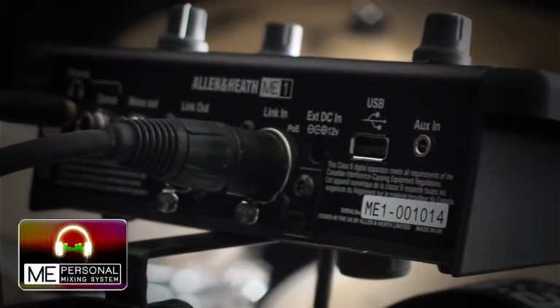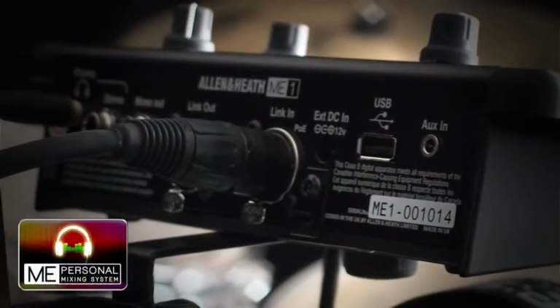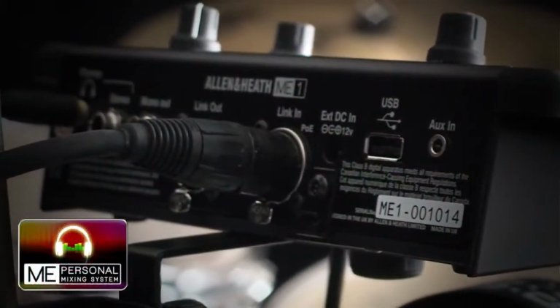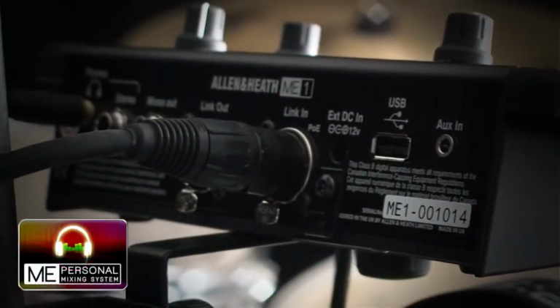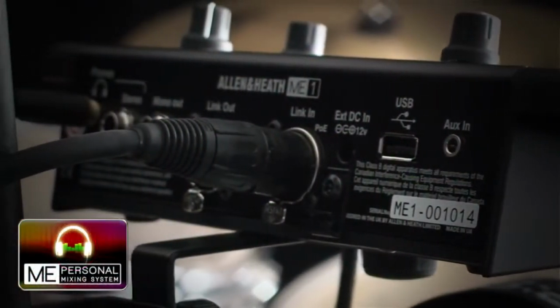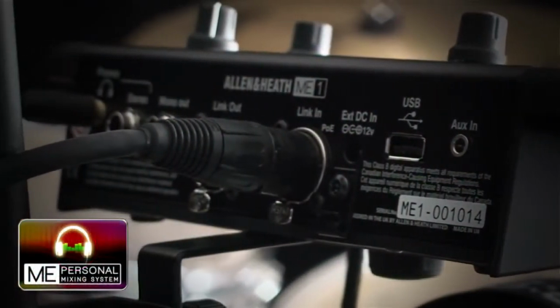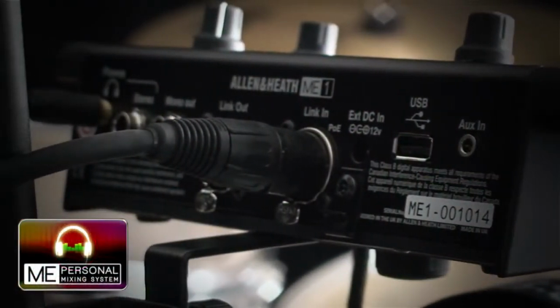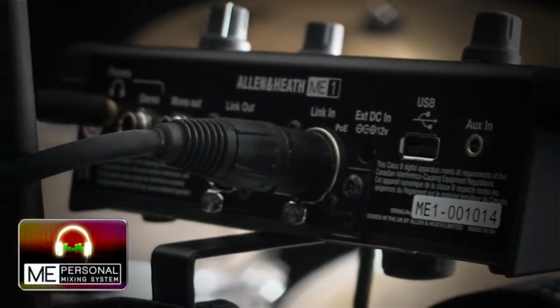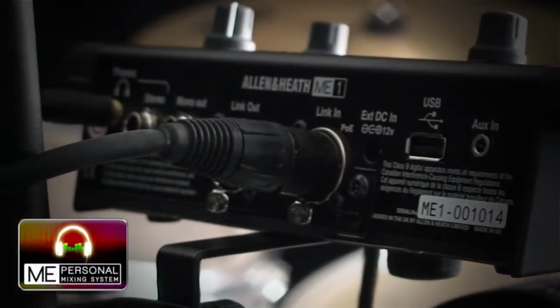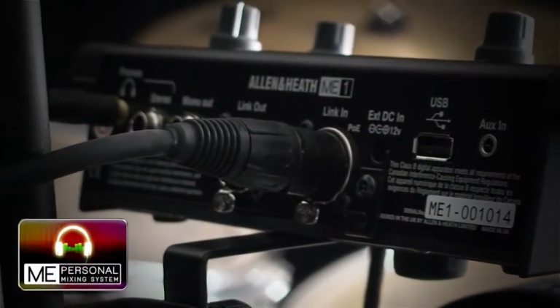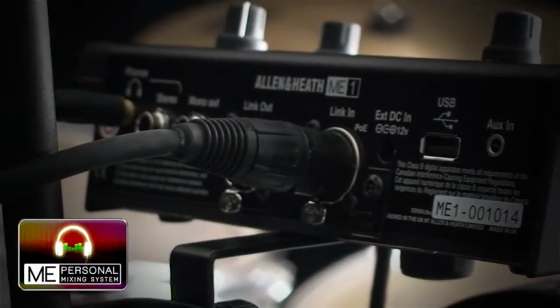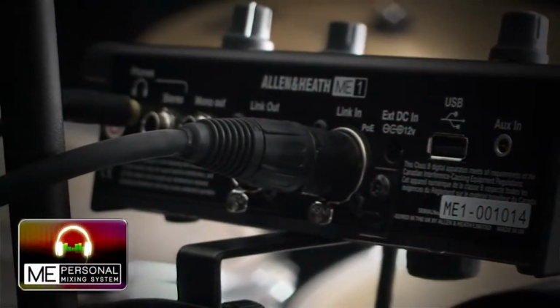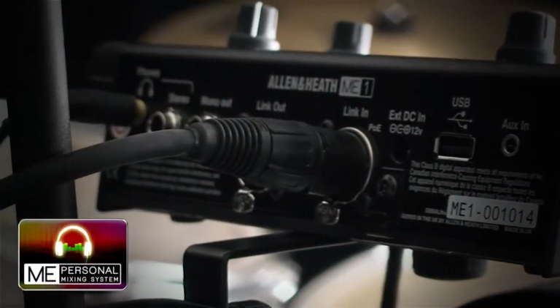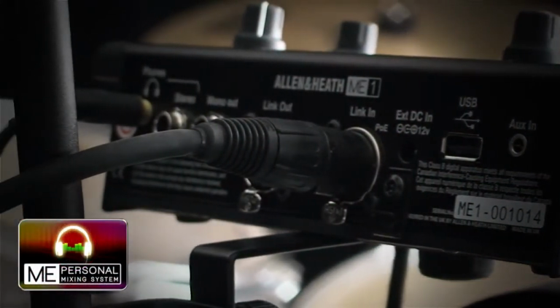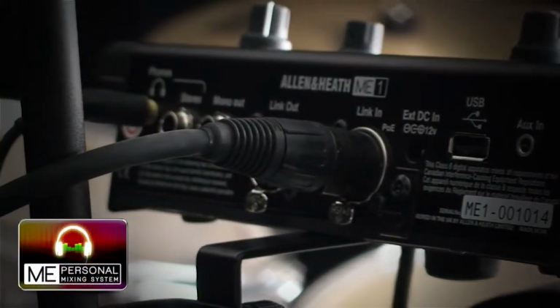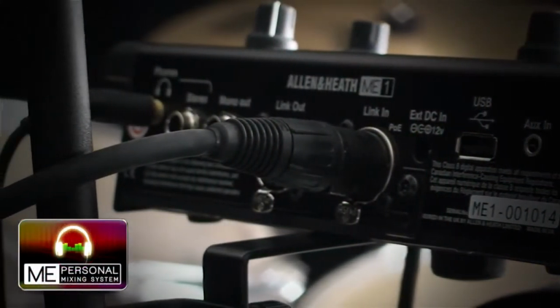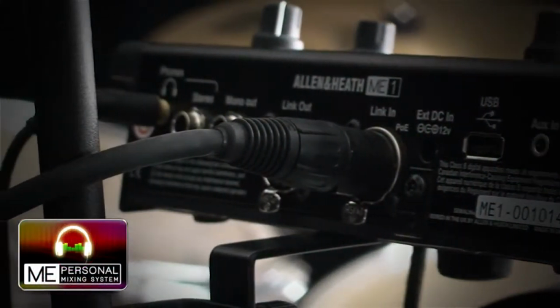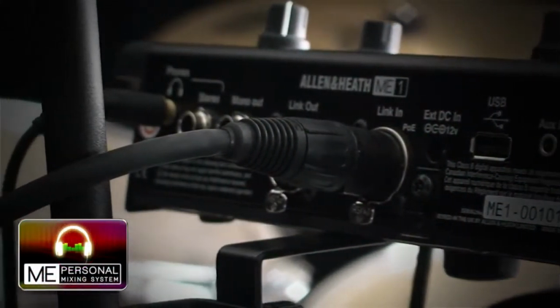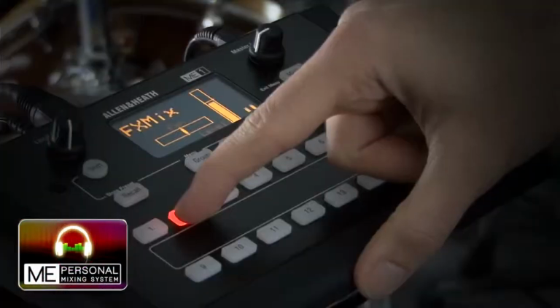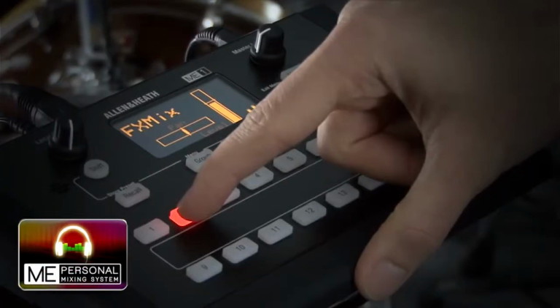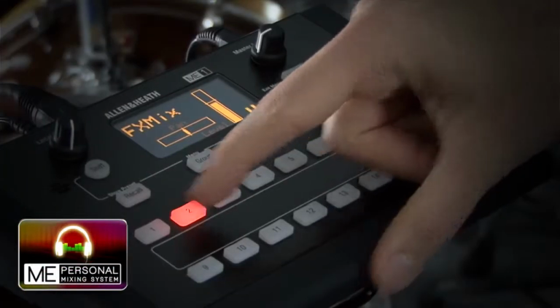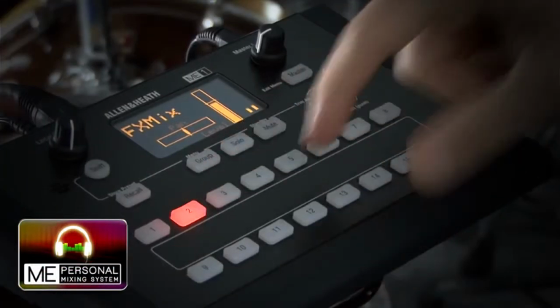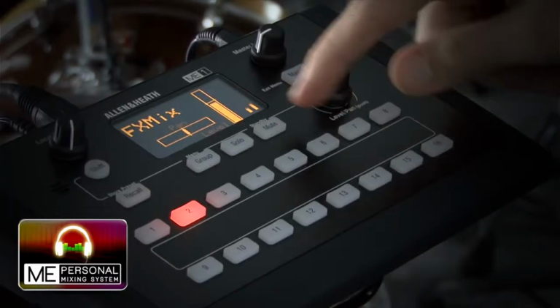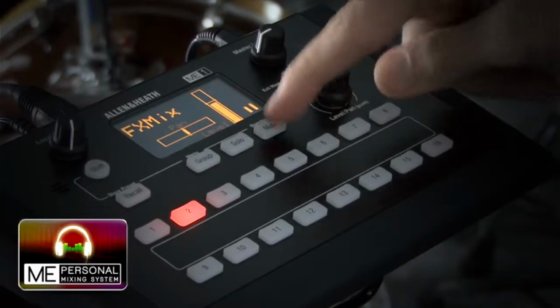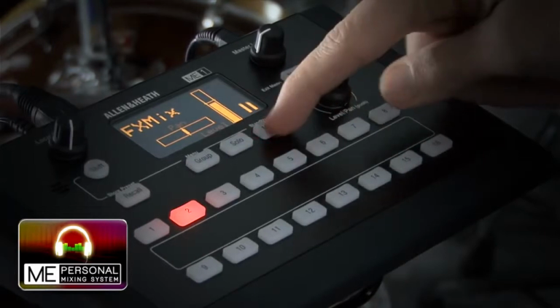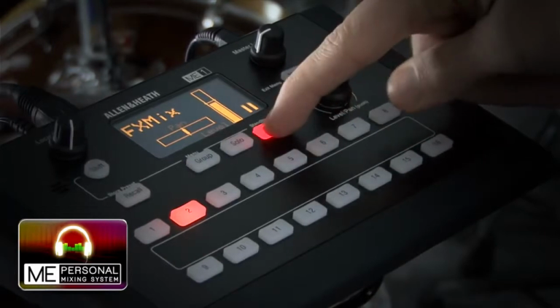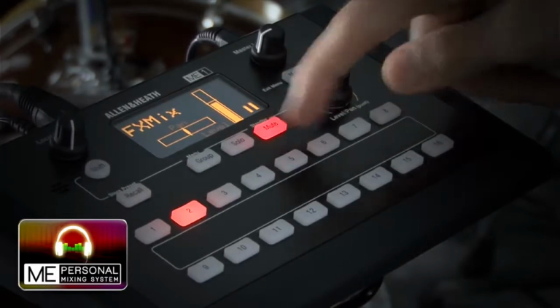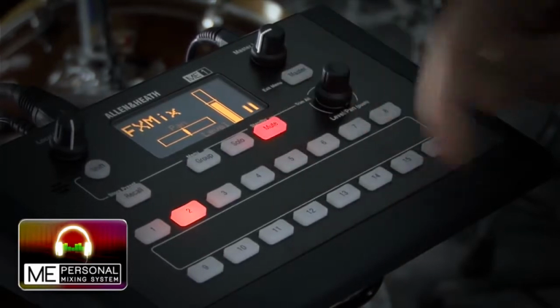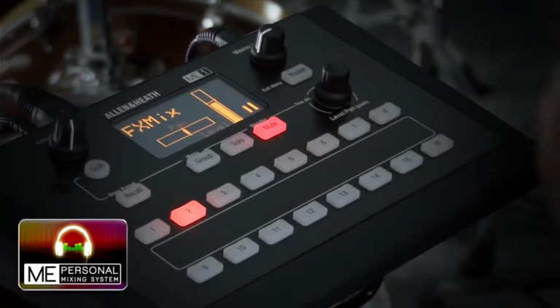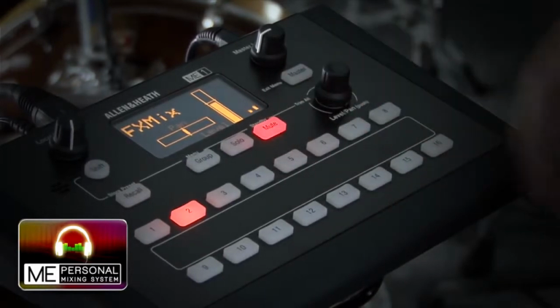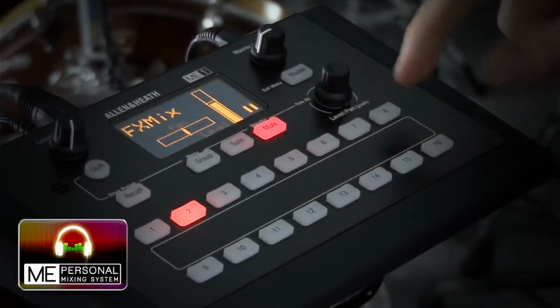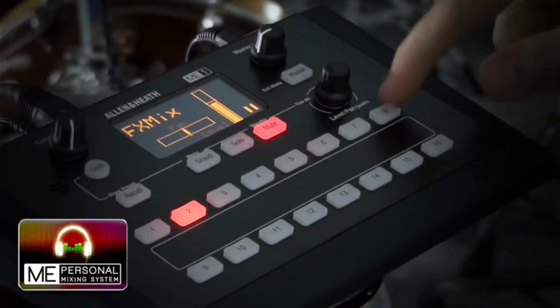Q32 is fully compatible with our Mi personal mixing system, allowing your performers to control their own monitor mixes.